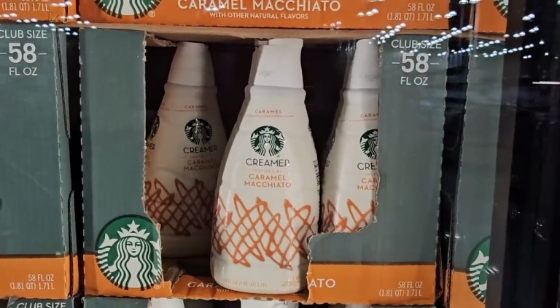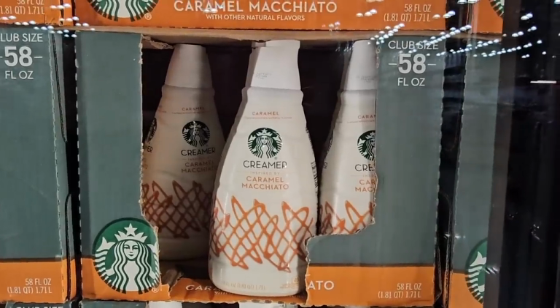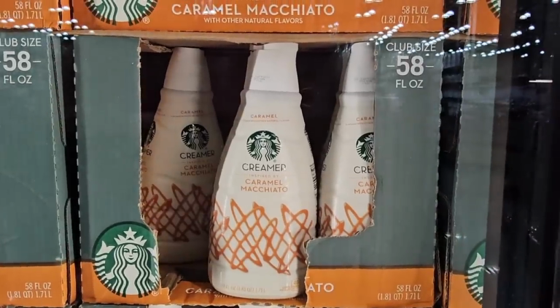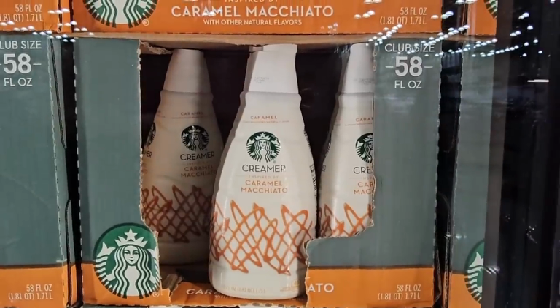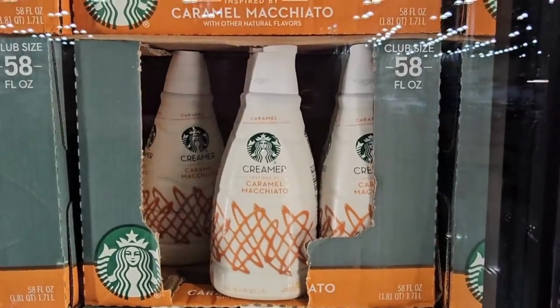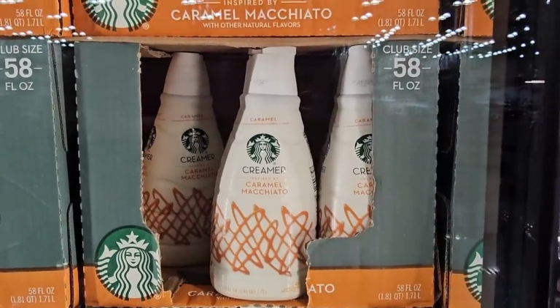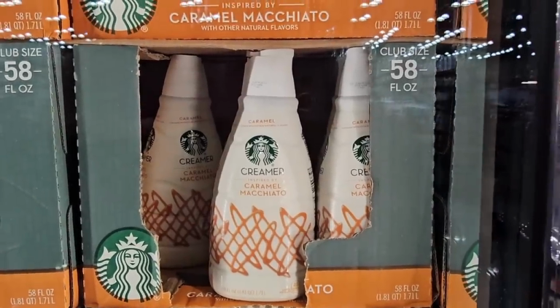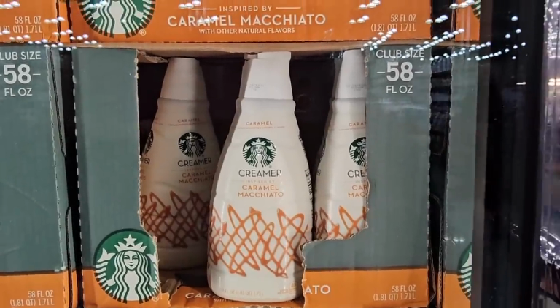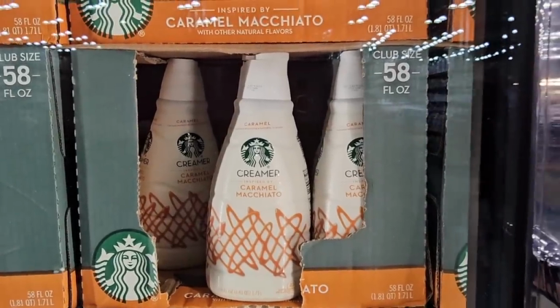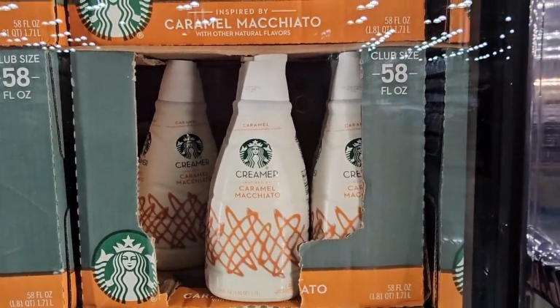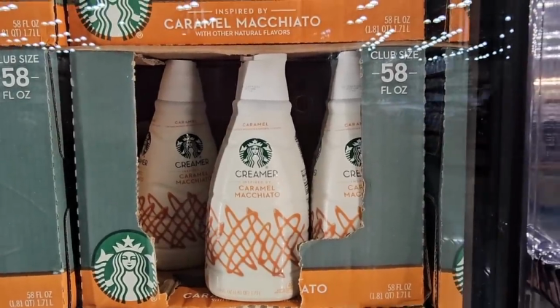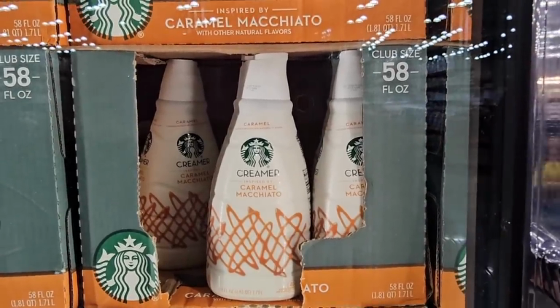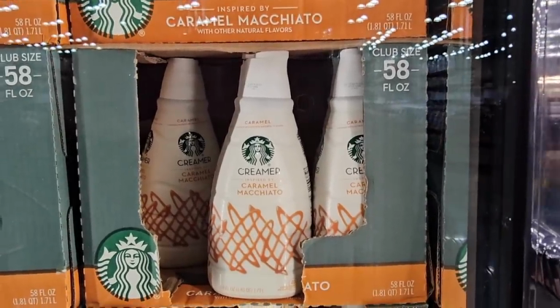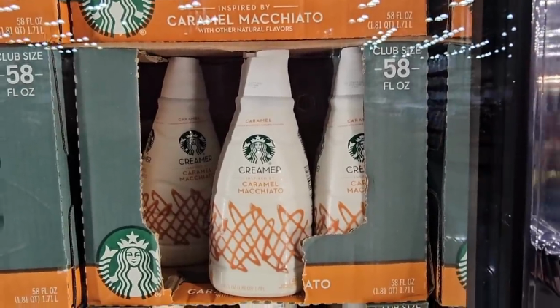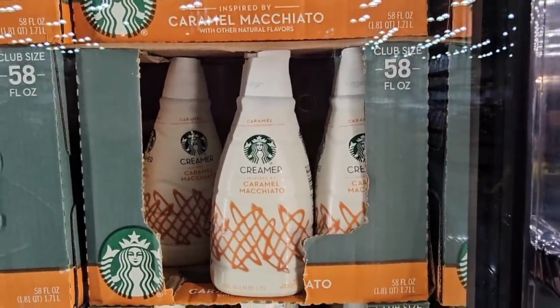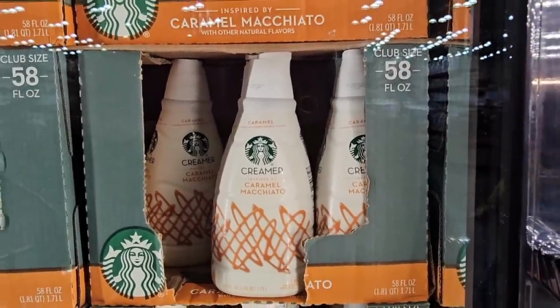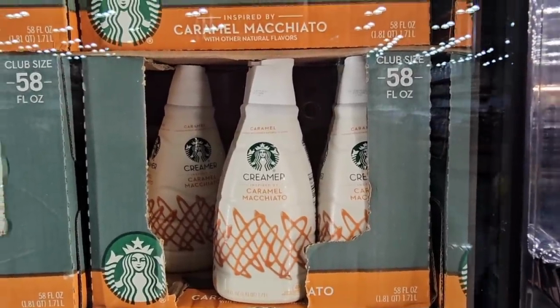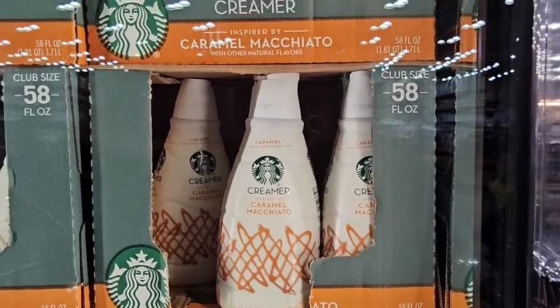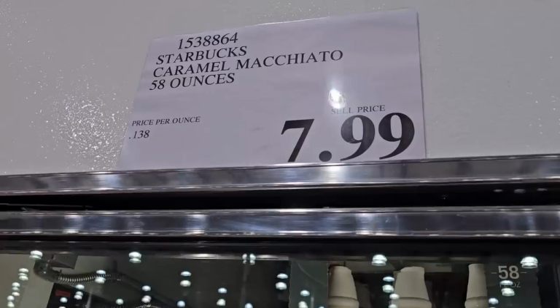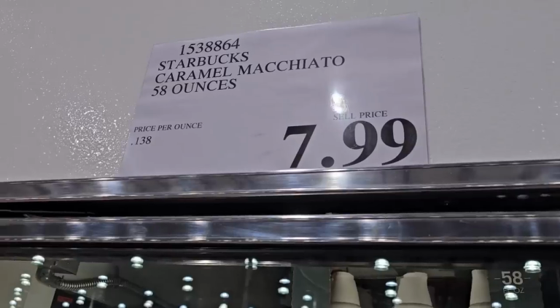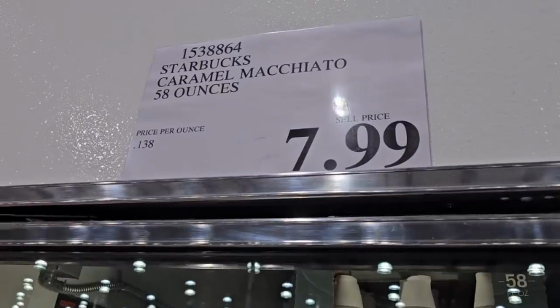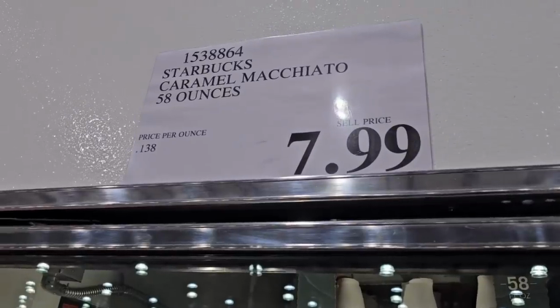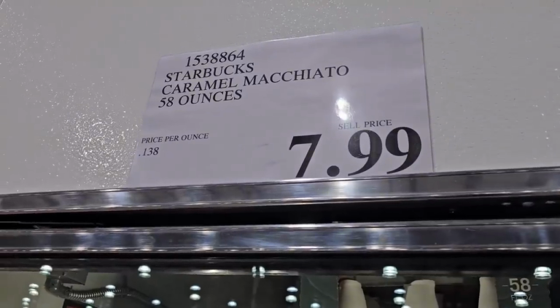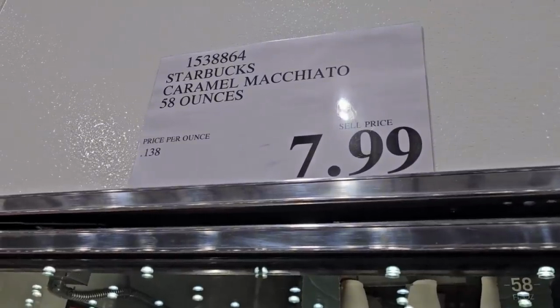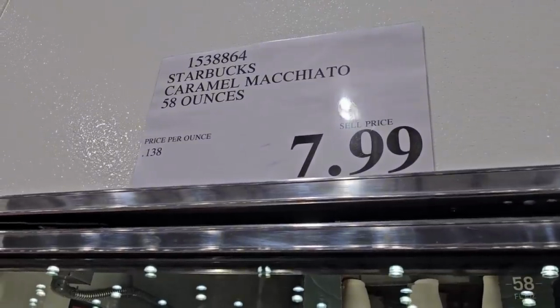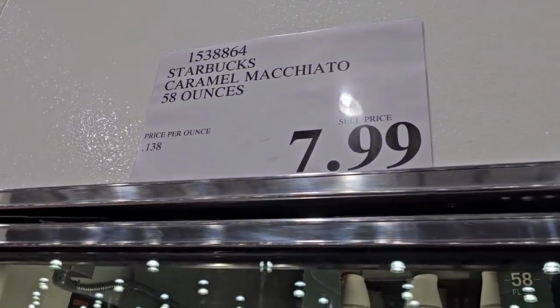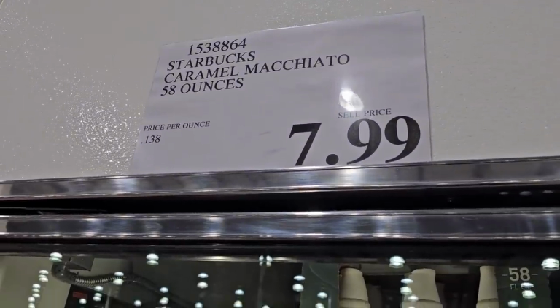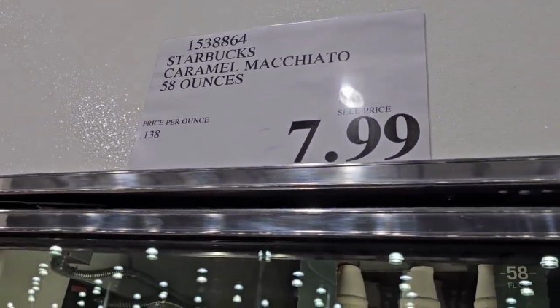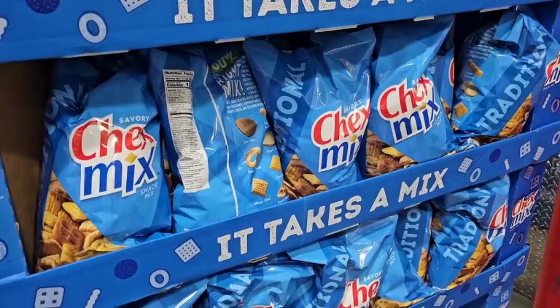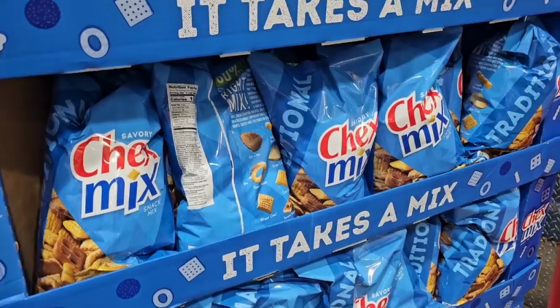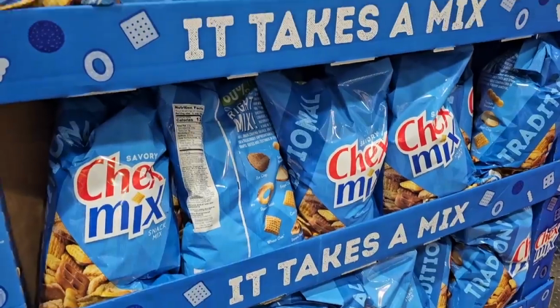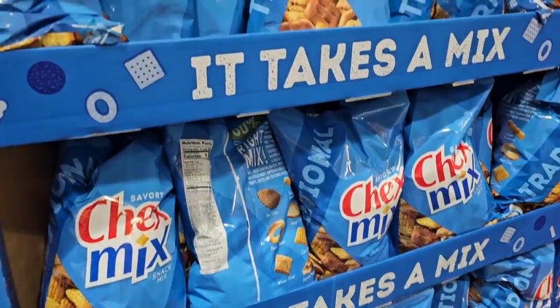Don't forget your coffee creamer. This is a good one — the caramel macchiato by Starbucks. 58 ounces for $7.99.